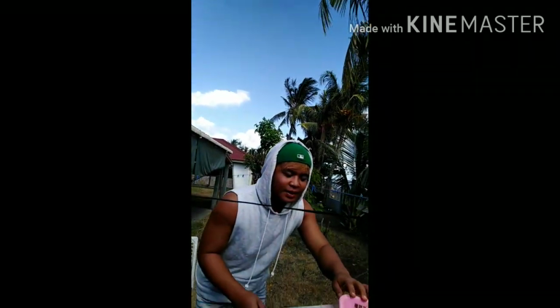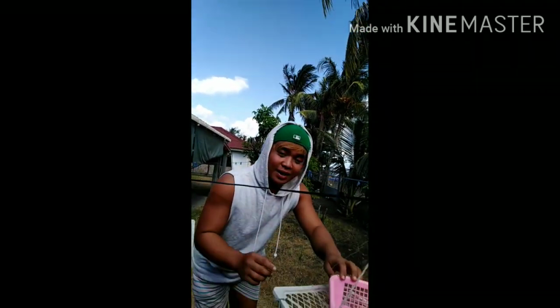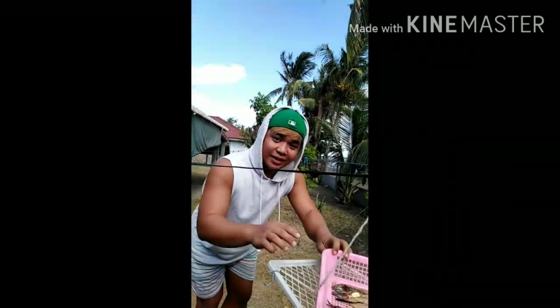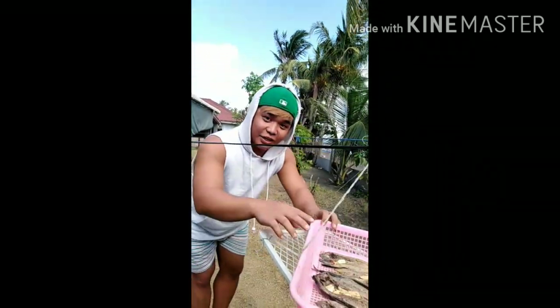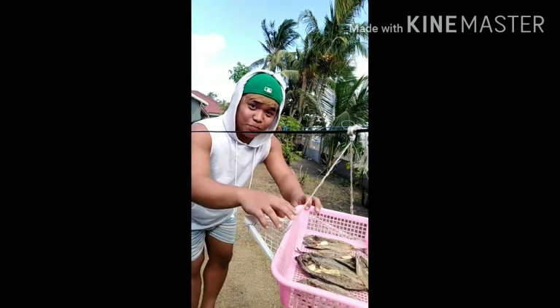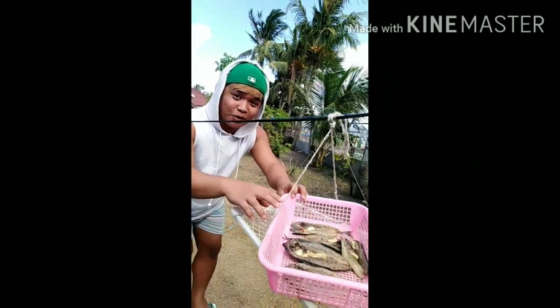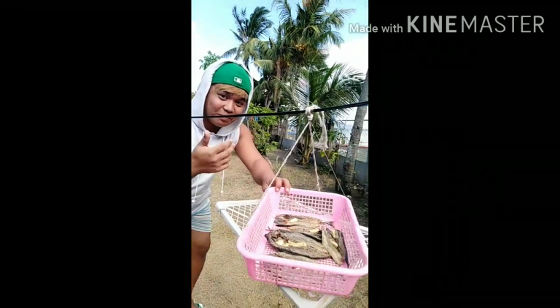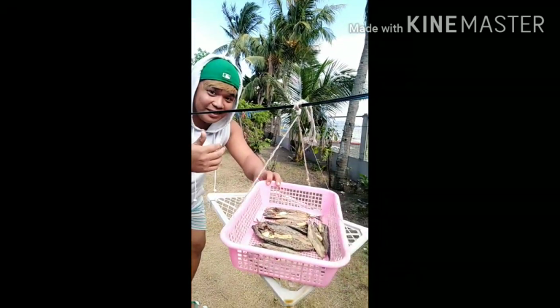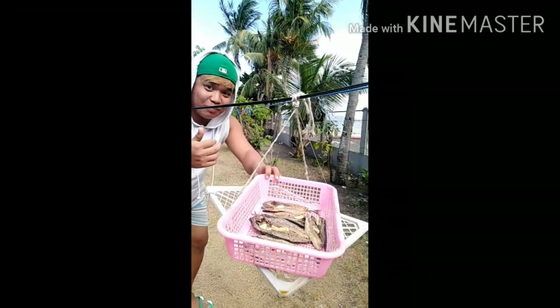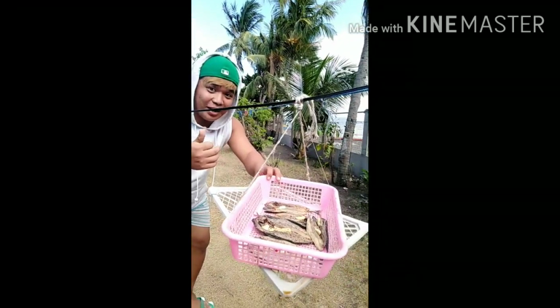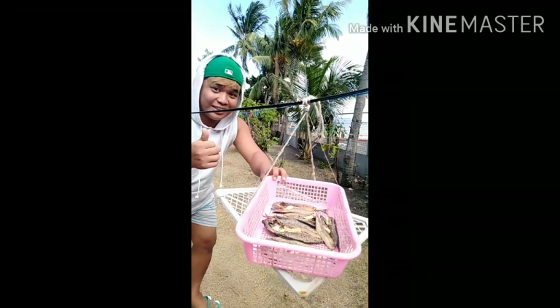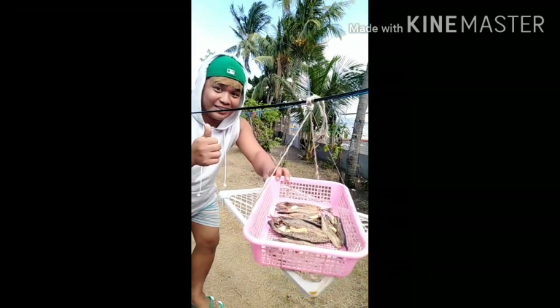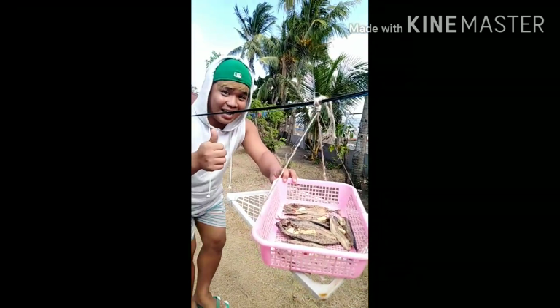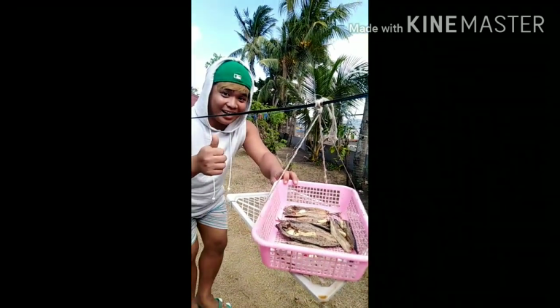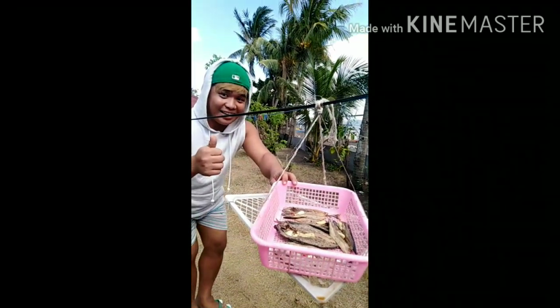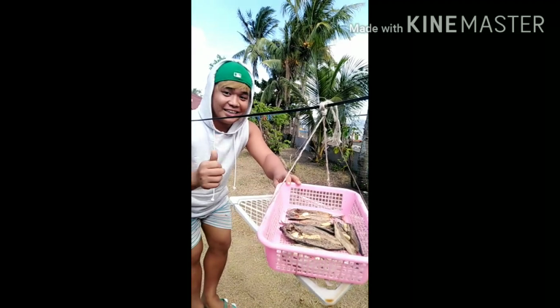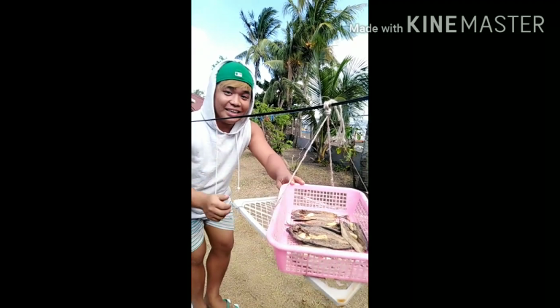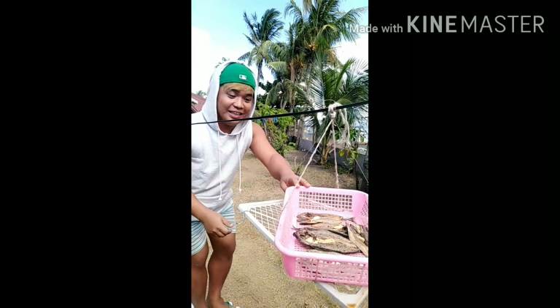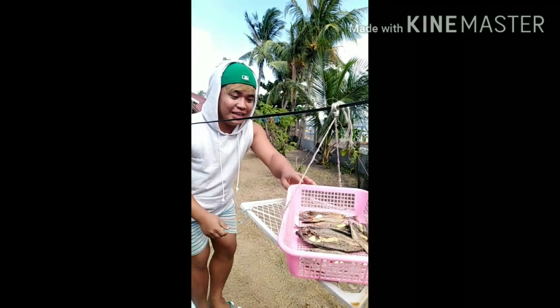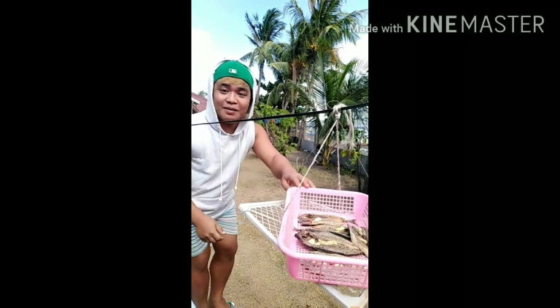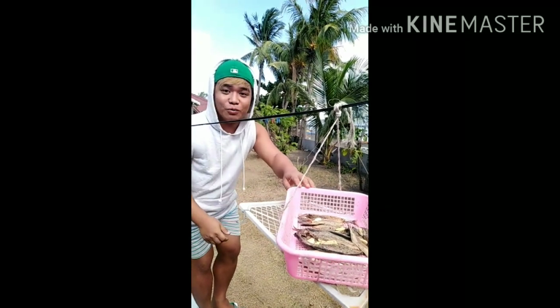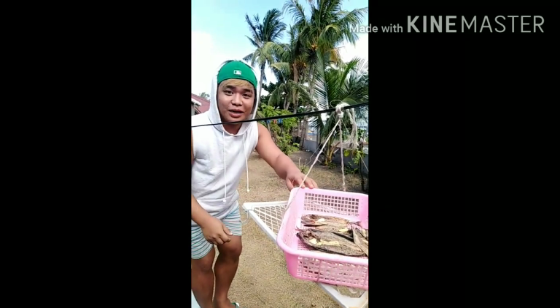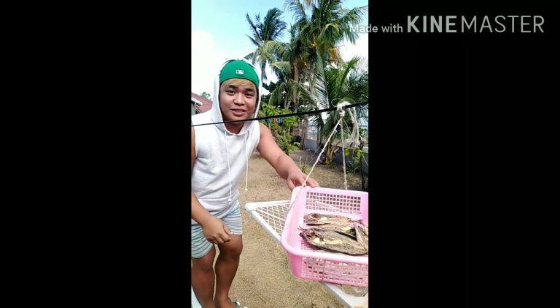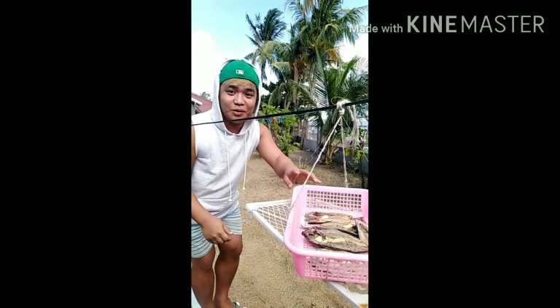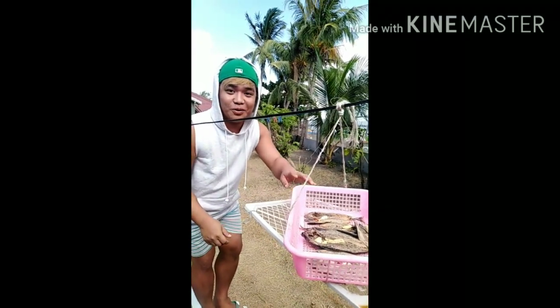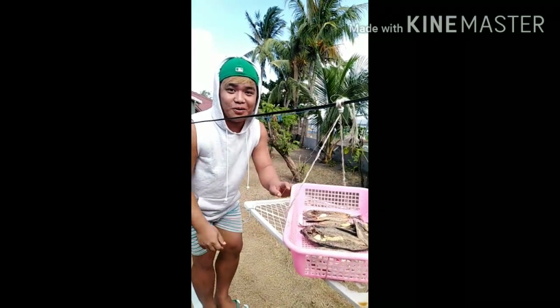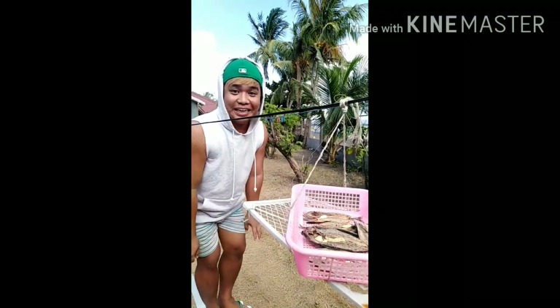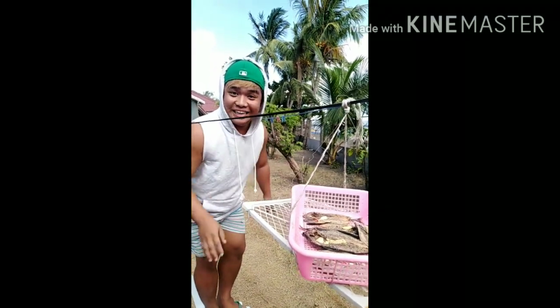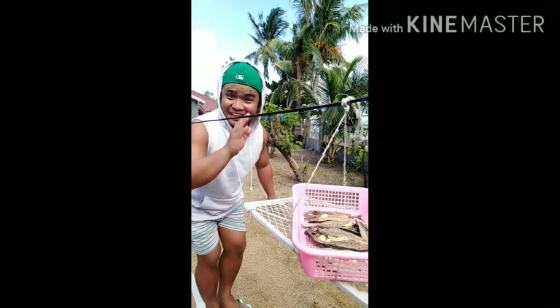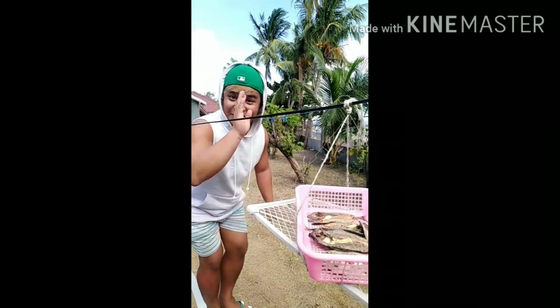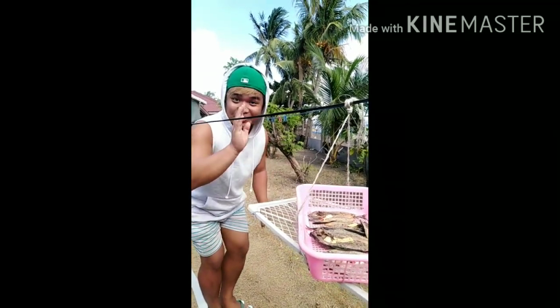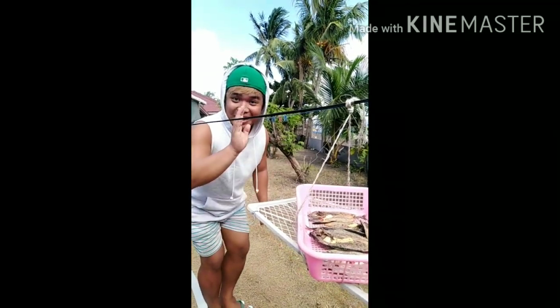At ngayon po, nakabilad na po ang ating isda. Niintayin na lang po natin siyang matuyo. Ingat sa pusa.